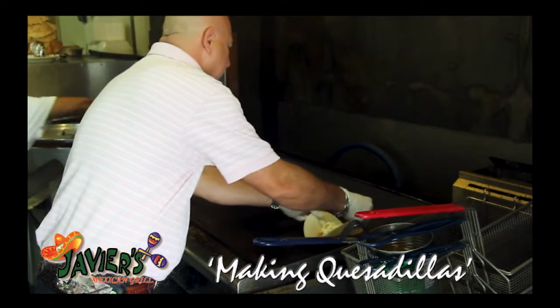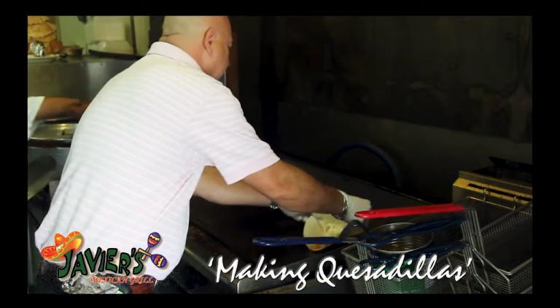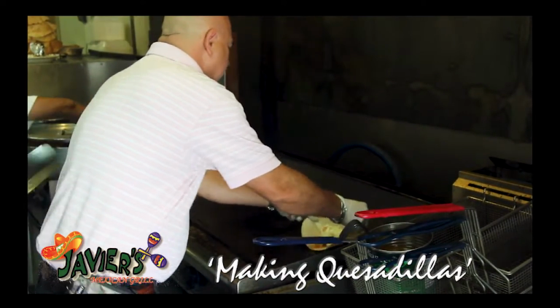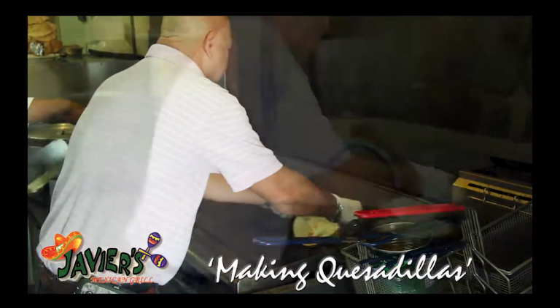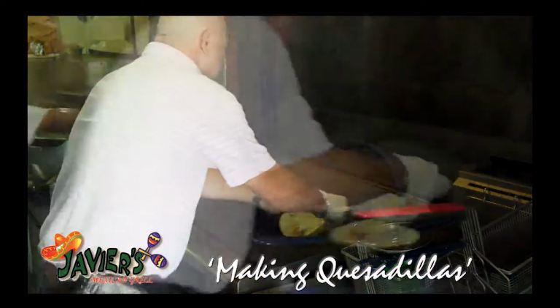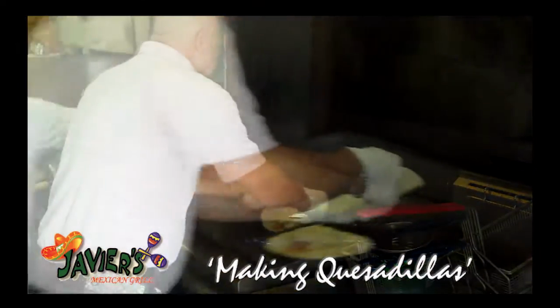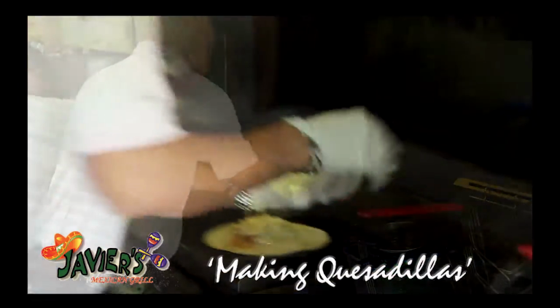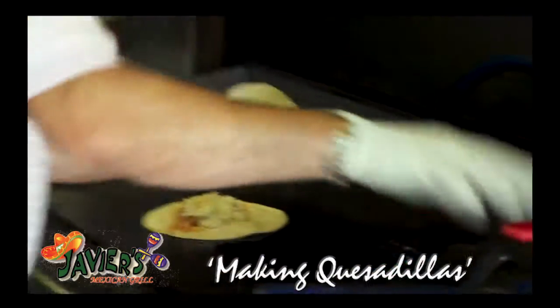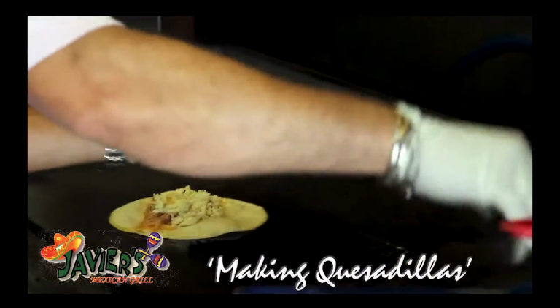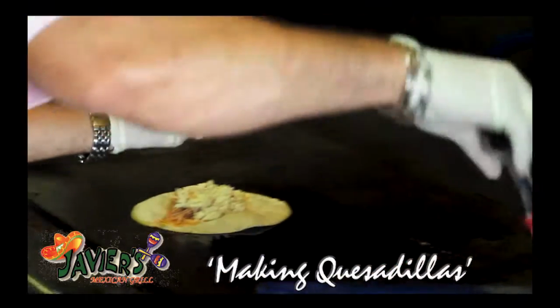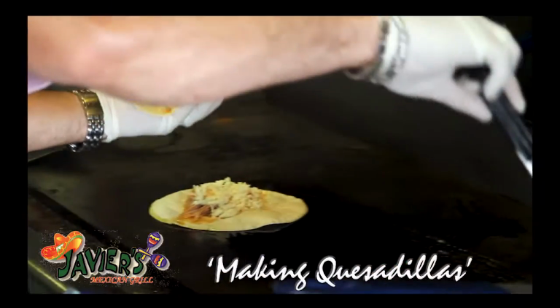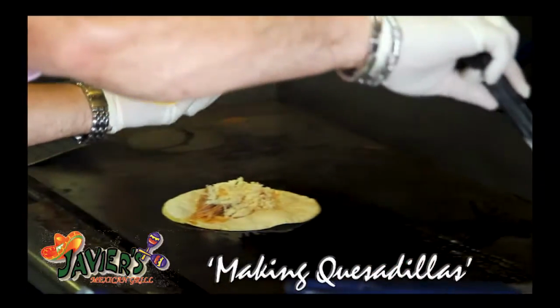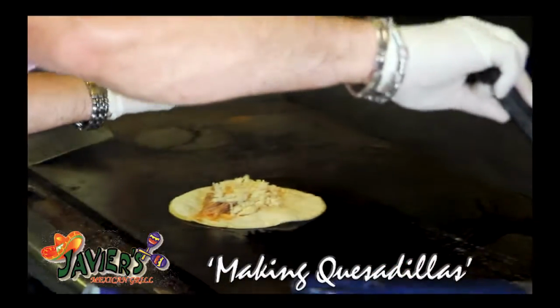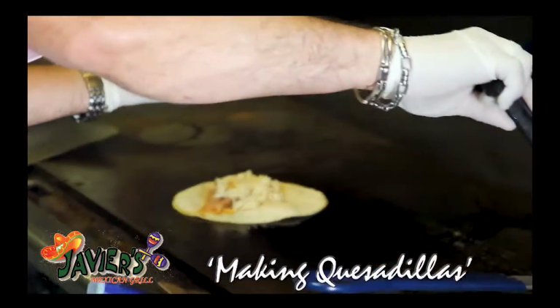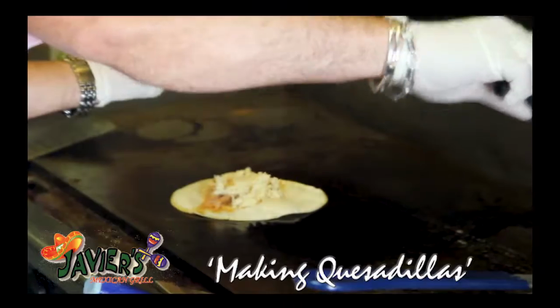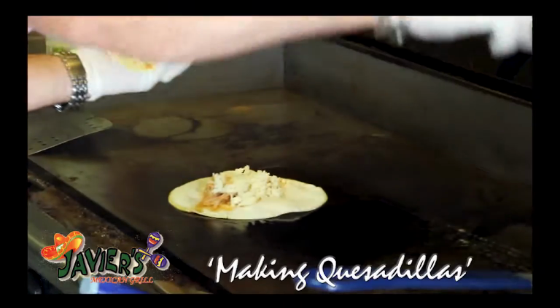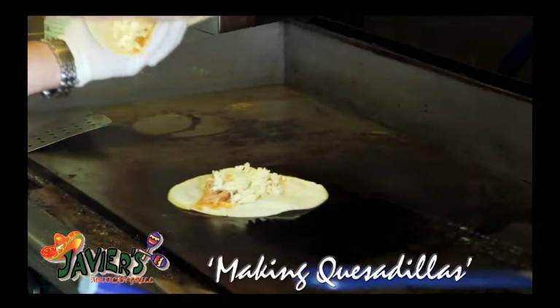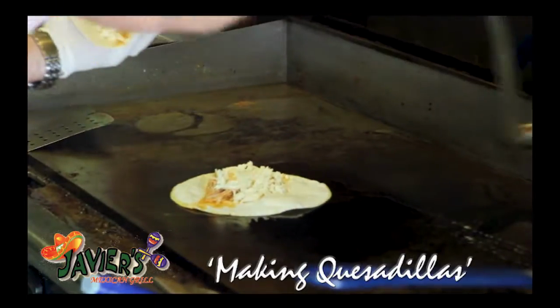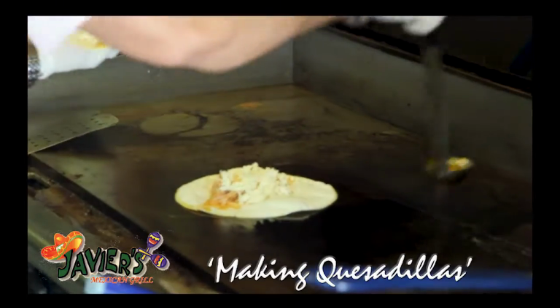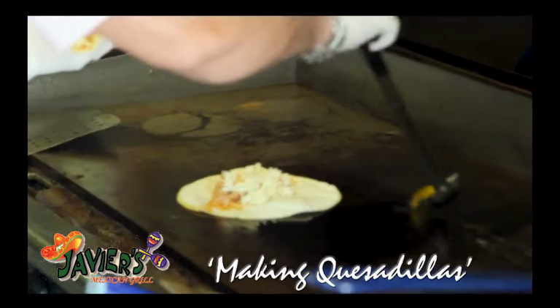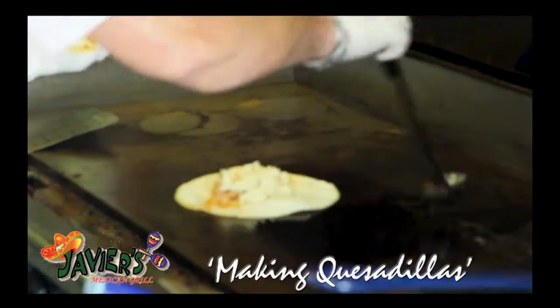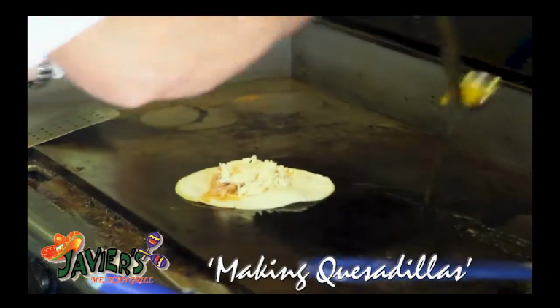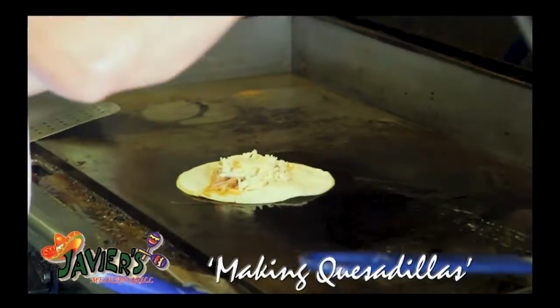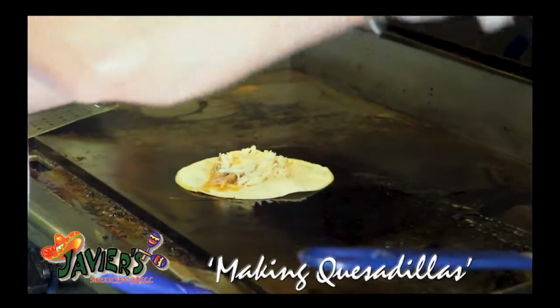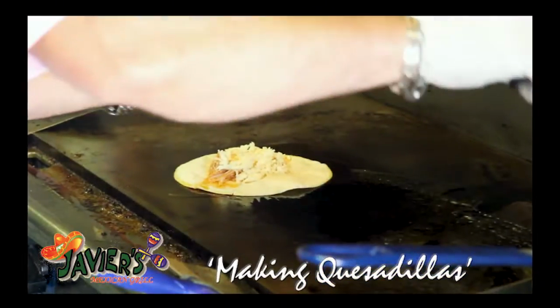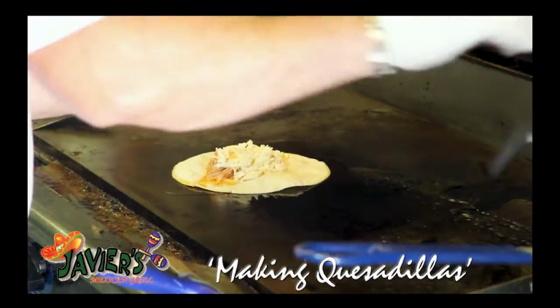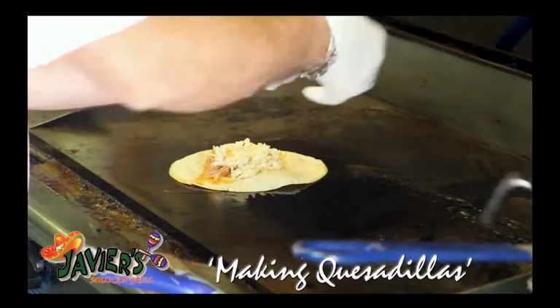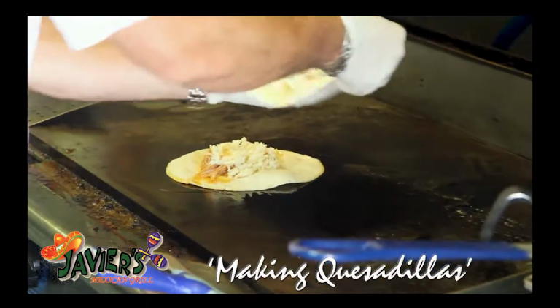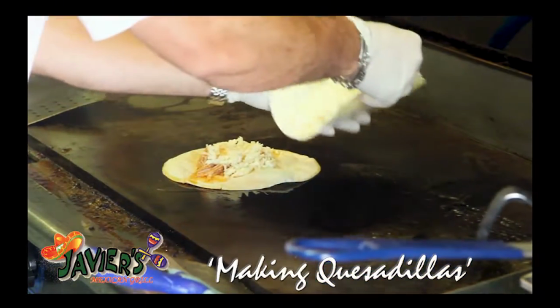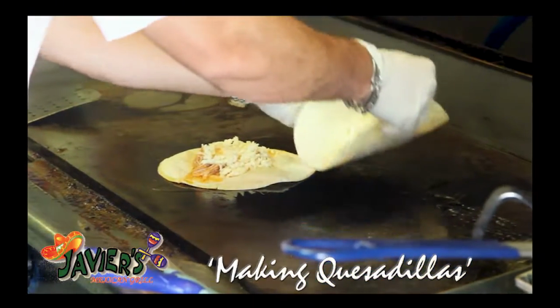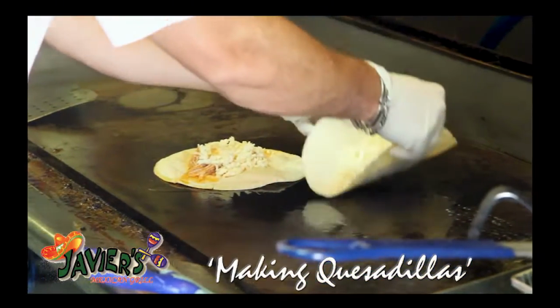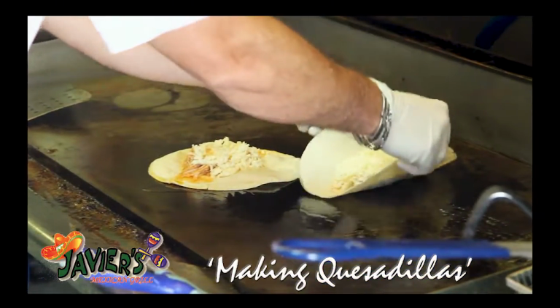We put some chicken in the flour tortilla and some cheese, and we put them in the grill. We put some butter.